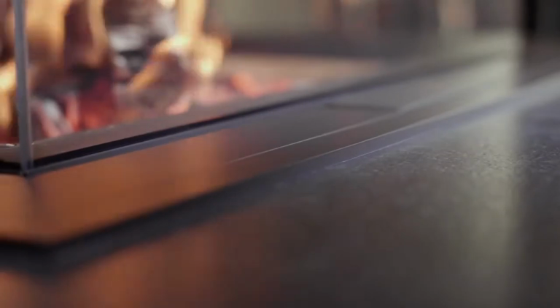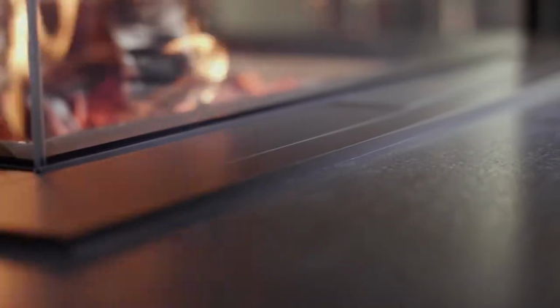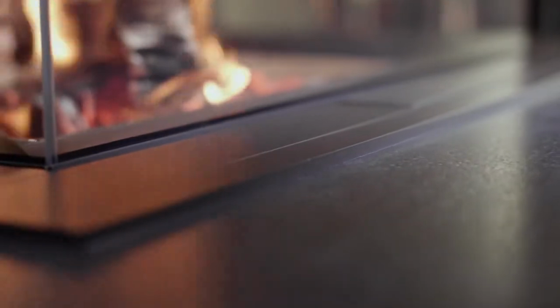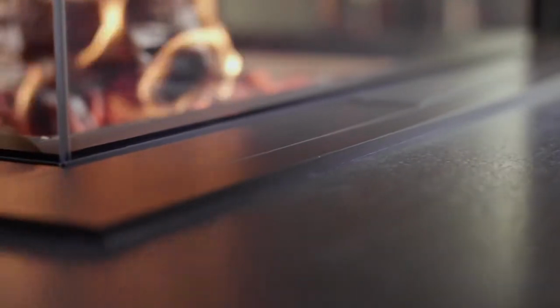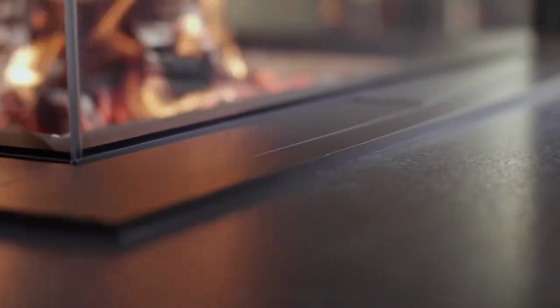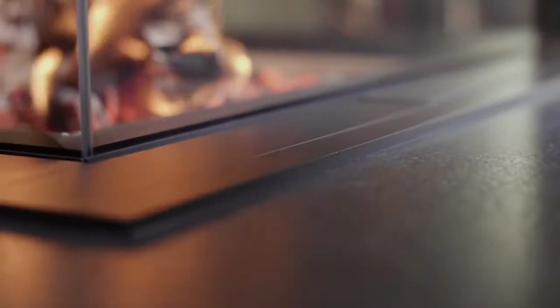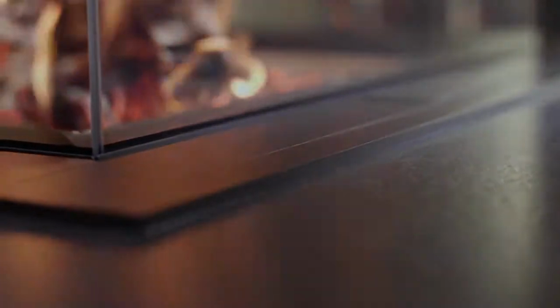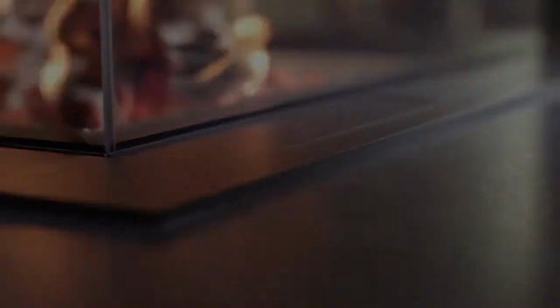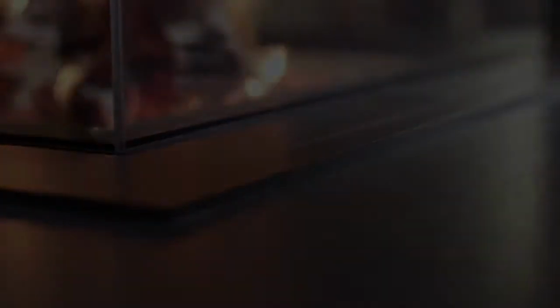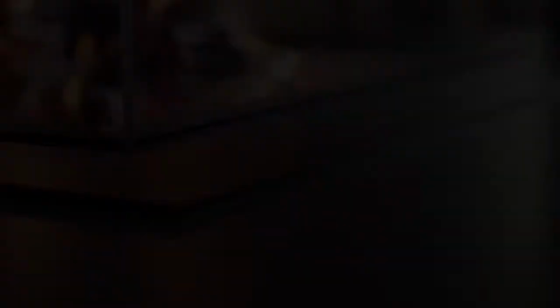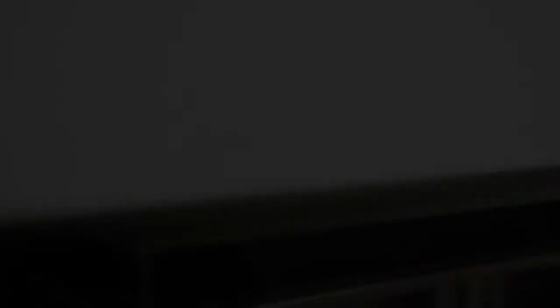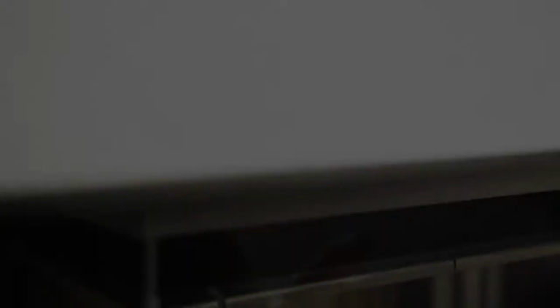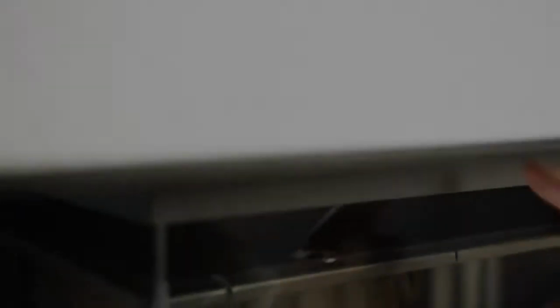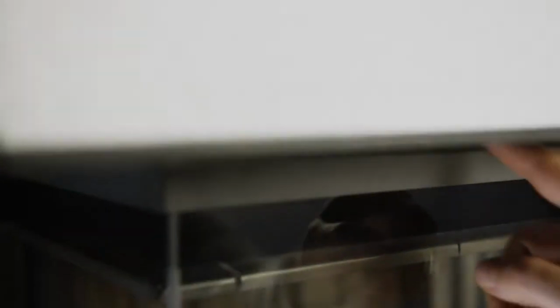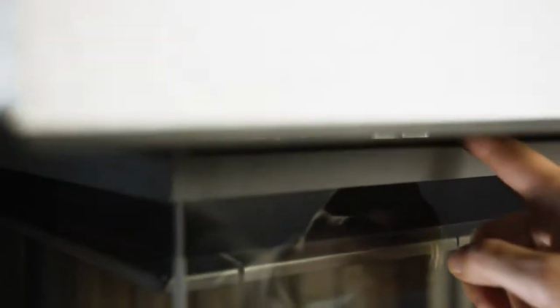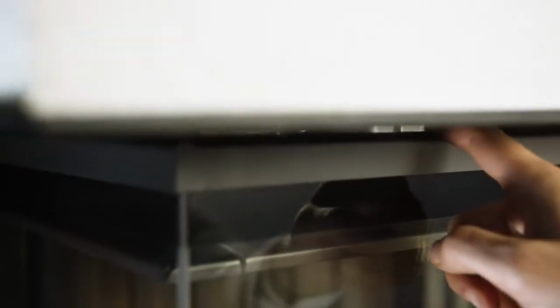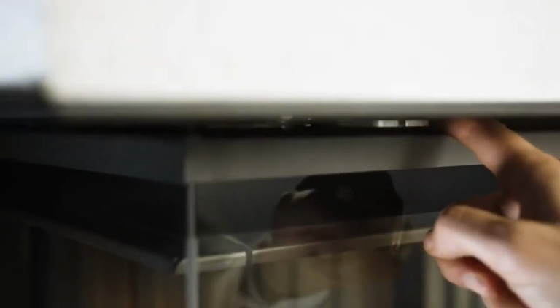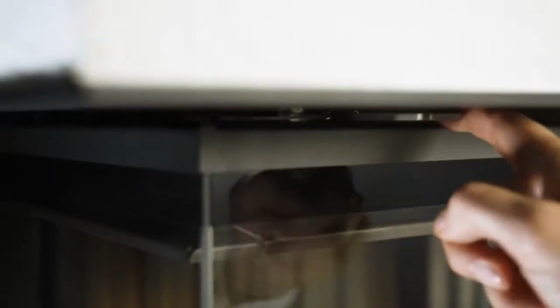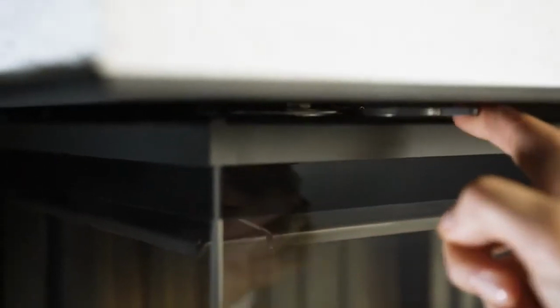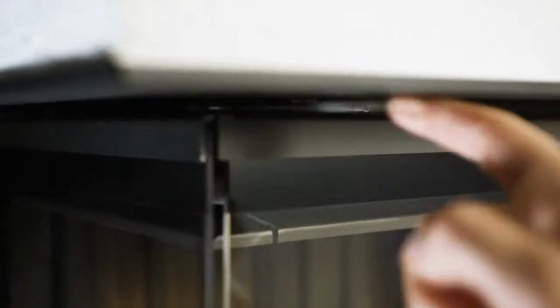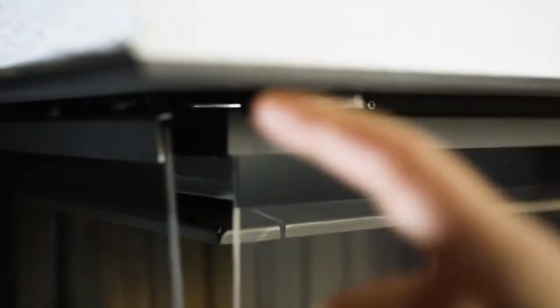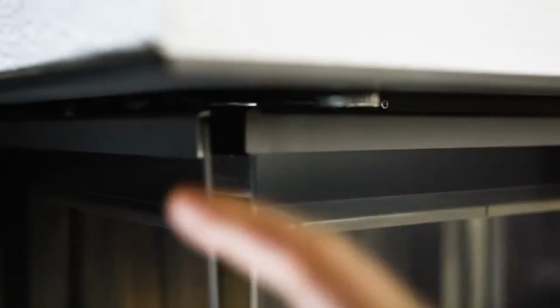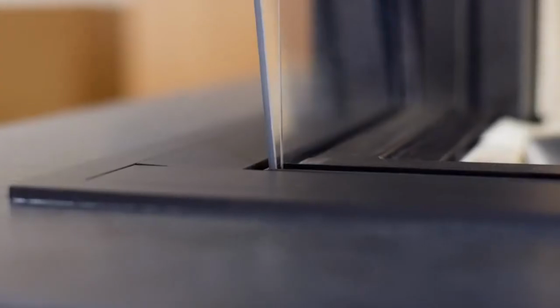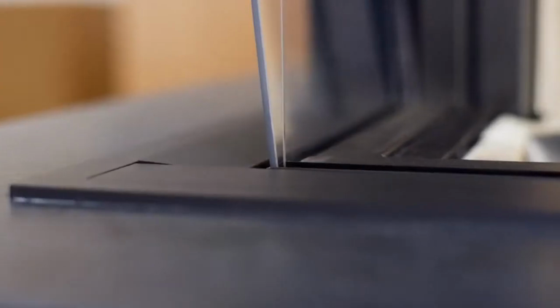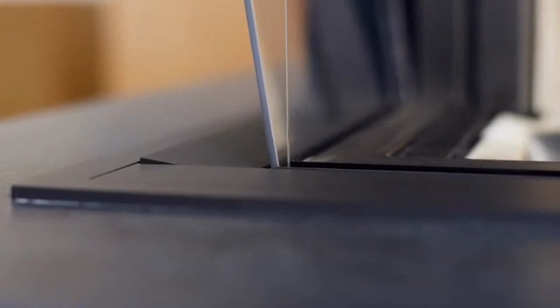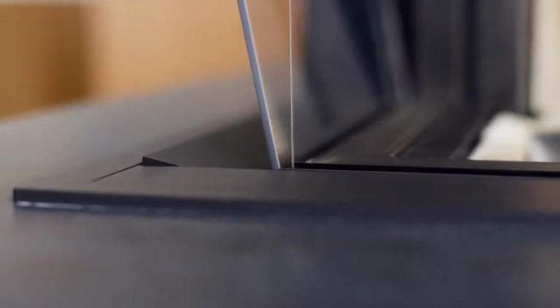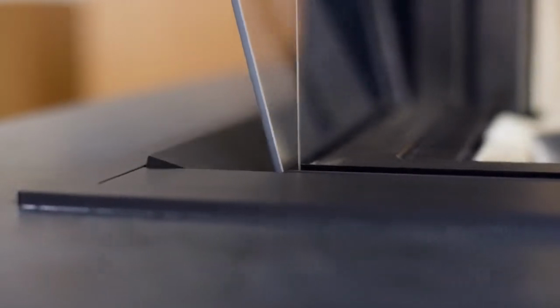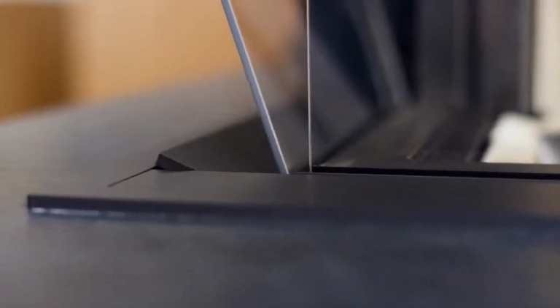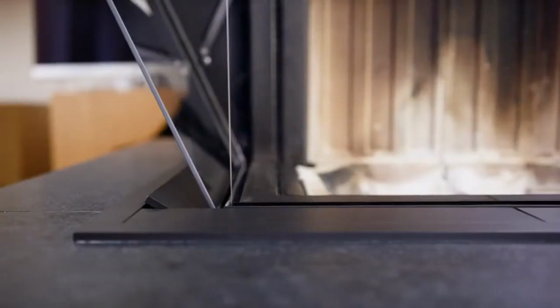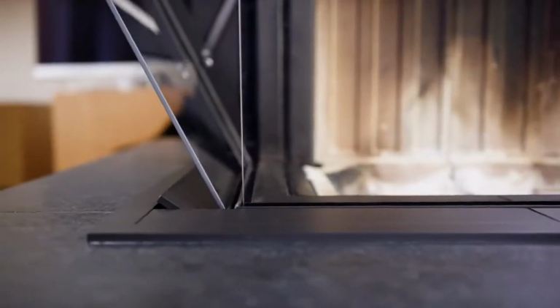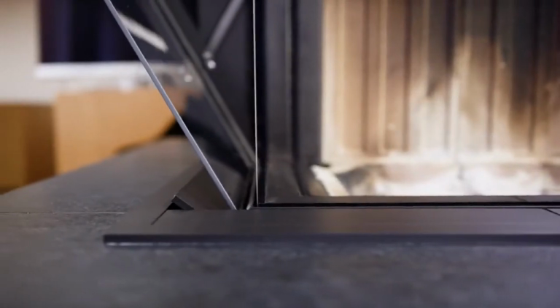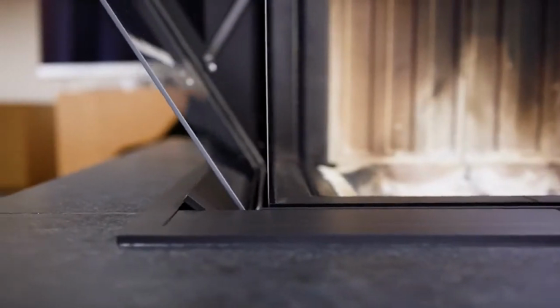Premium comfort even when it comes to cleaning. Simply unlock and the panes open up outwards.